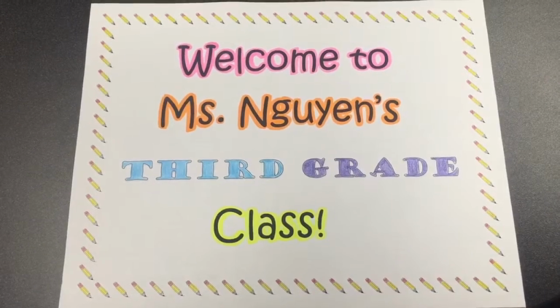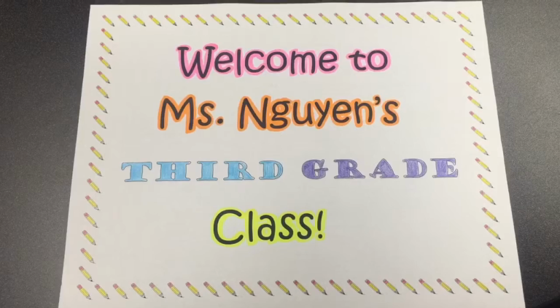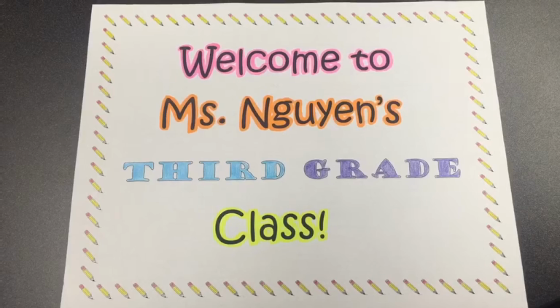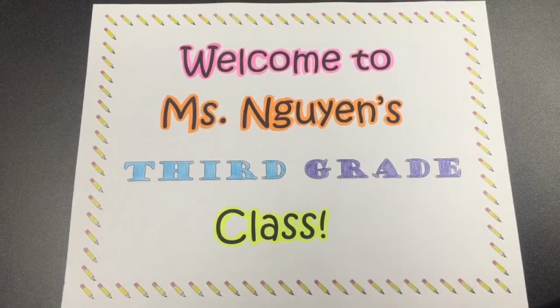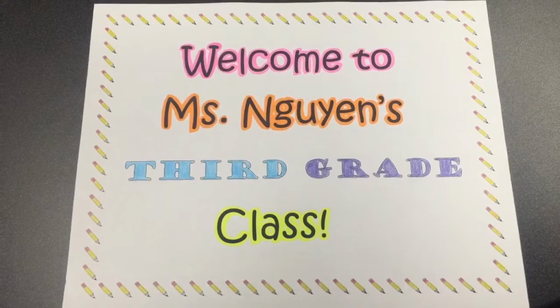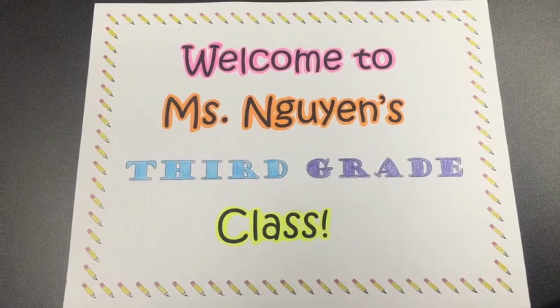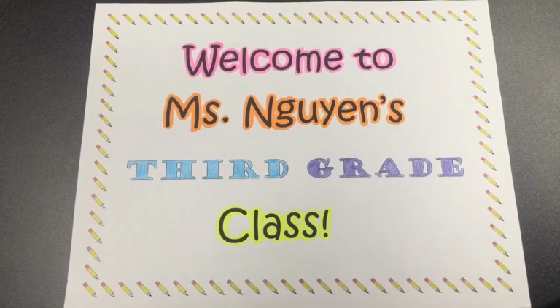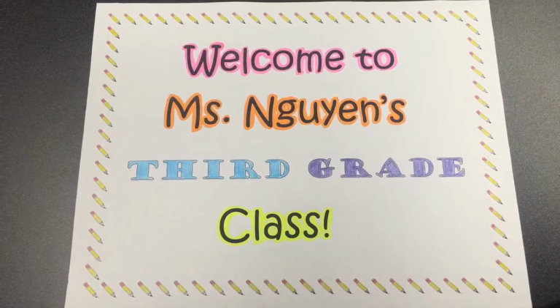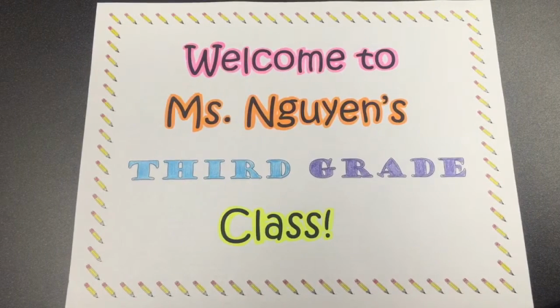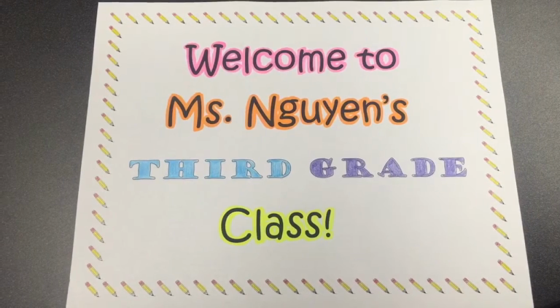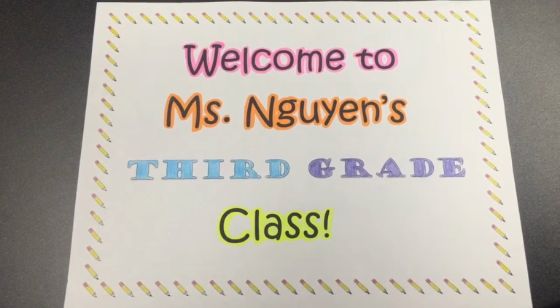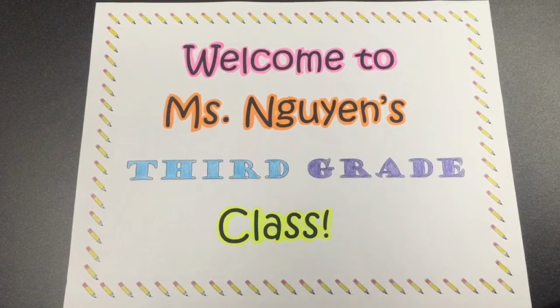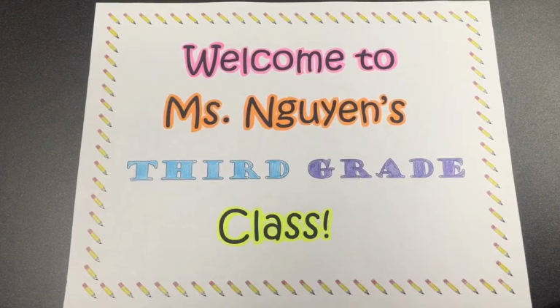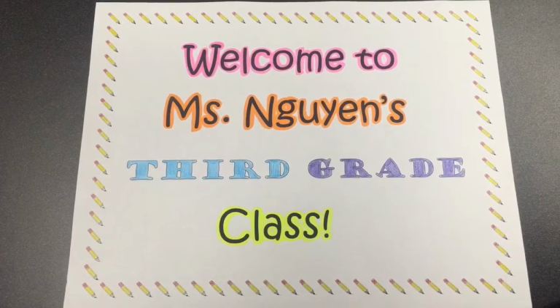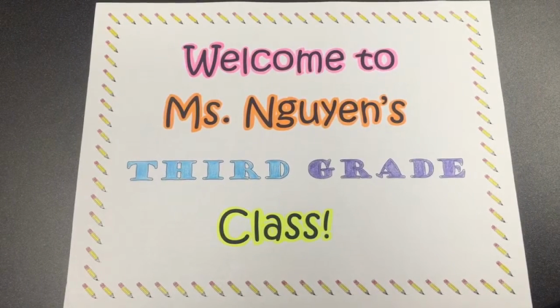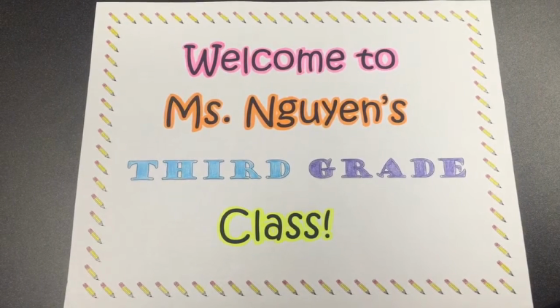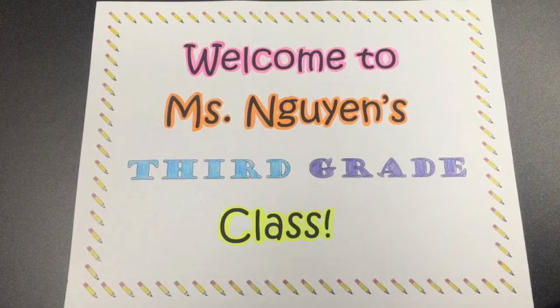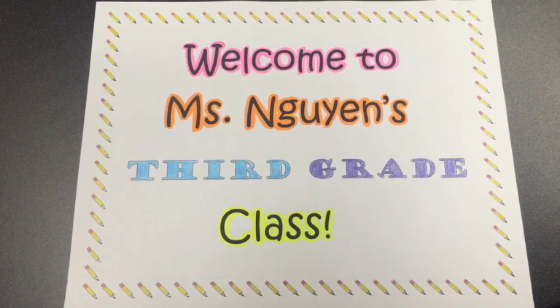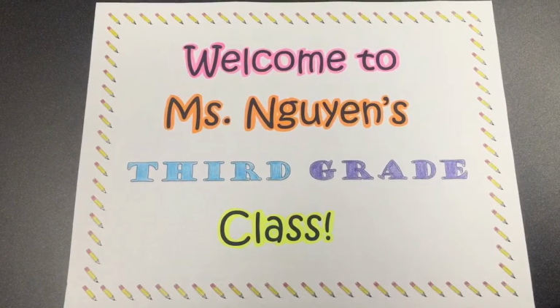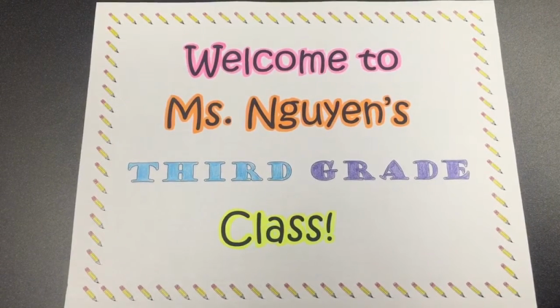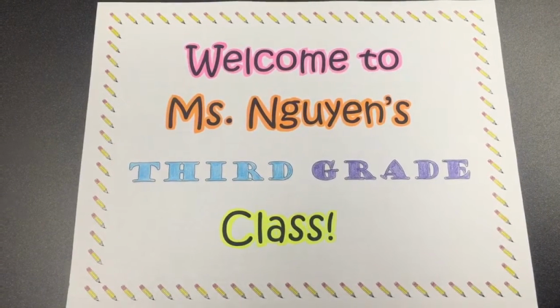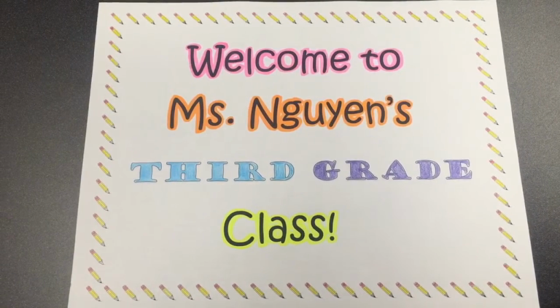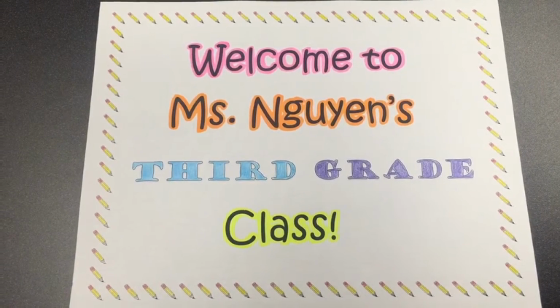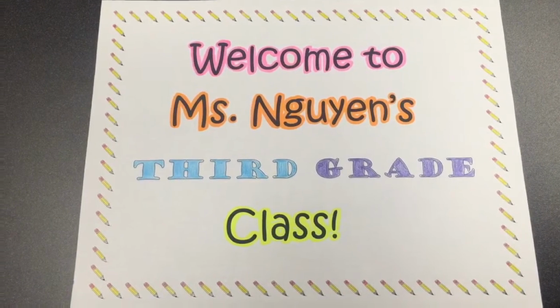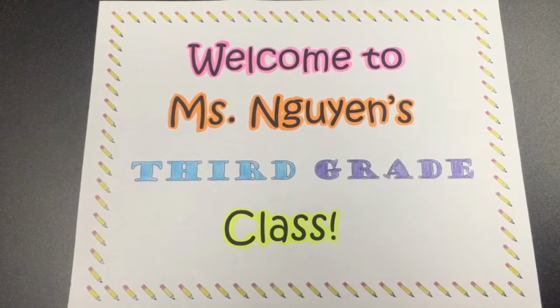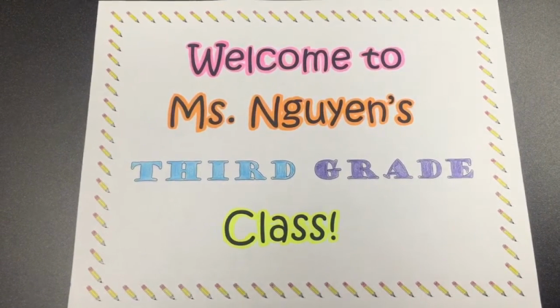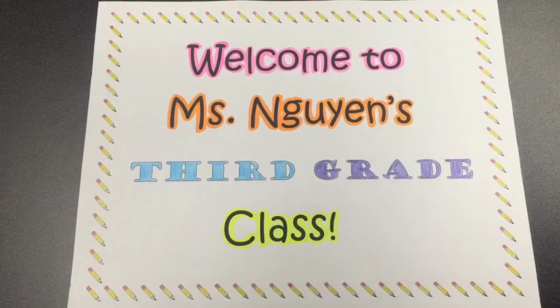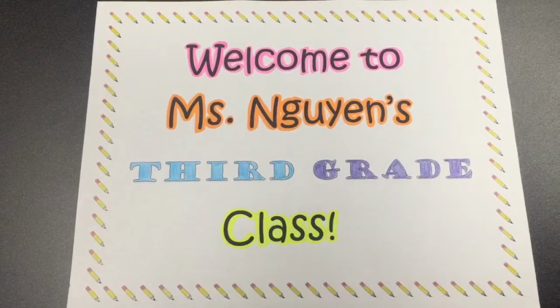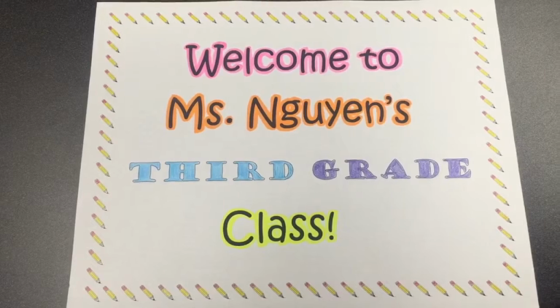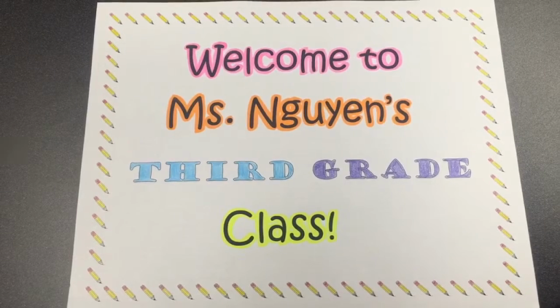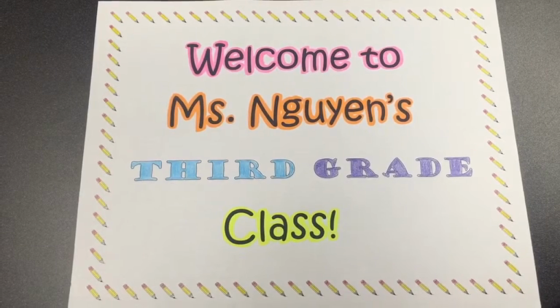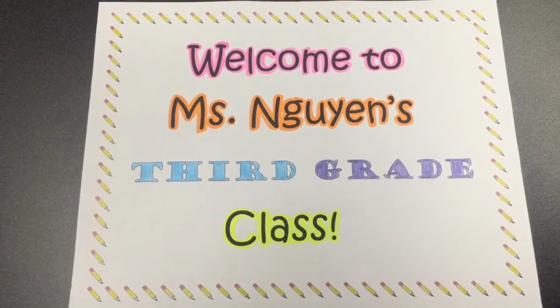Now let's visit Ms. Nguyen's third grade class and see how cultural studies is taught in her classroom.